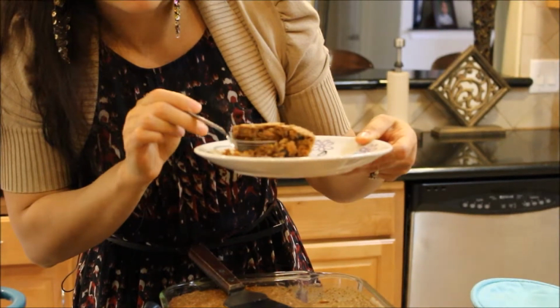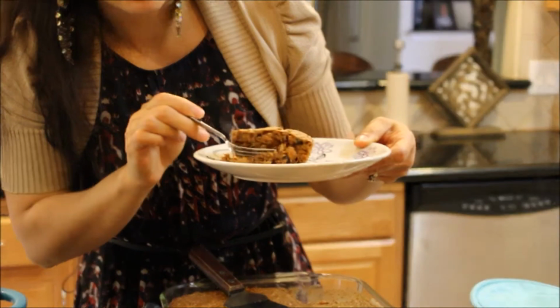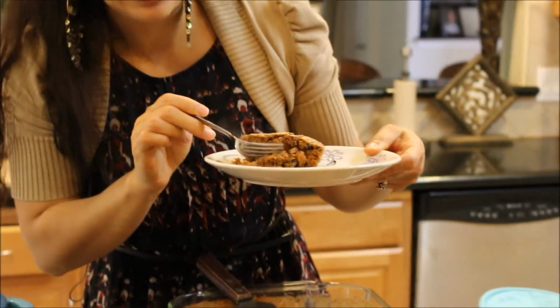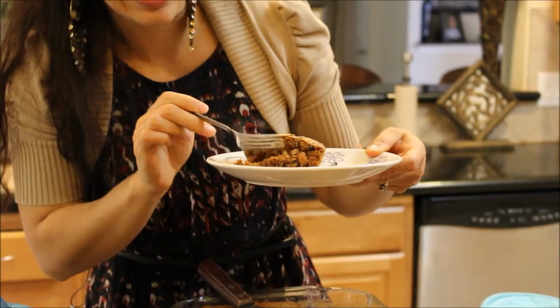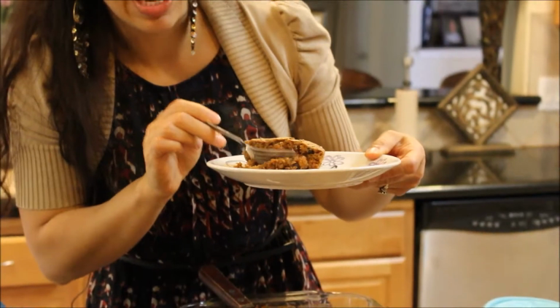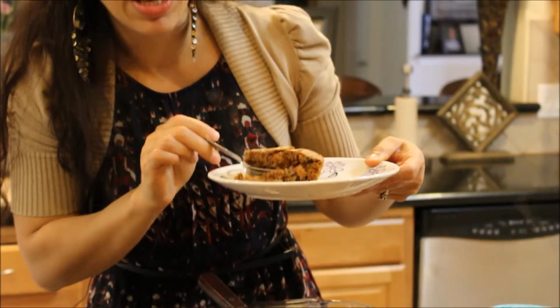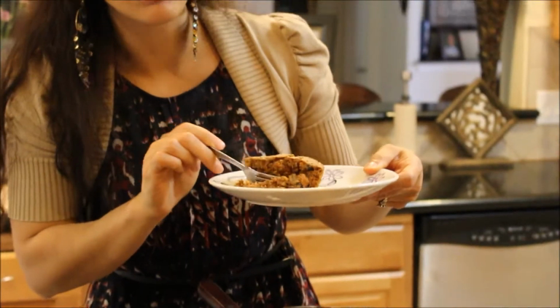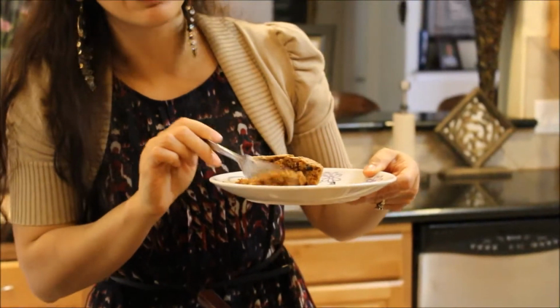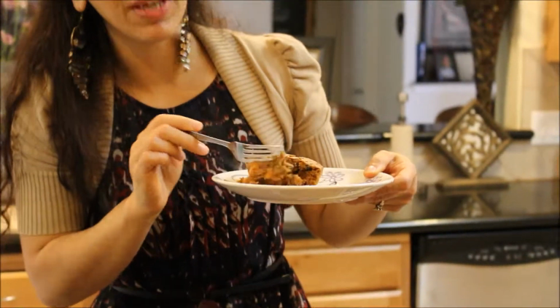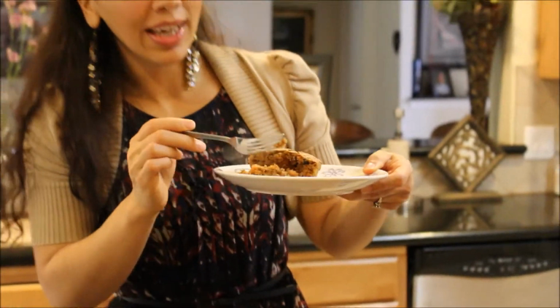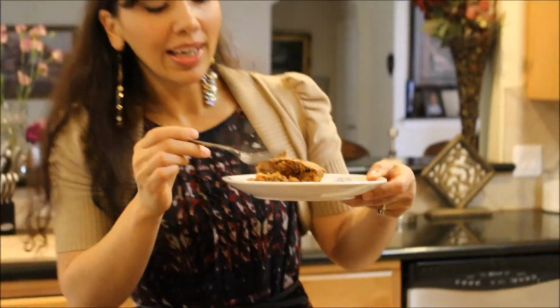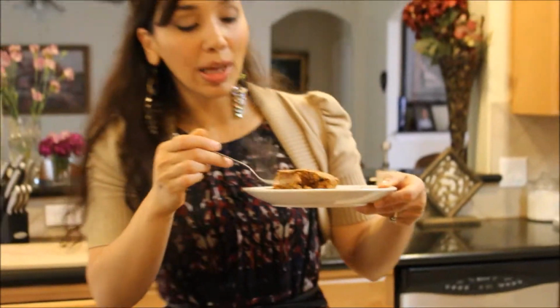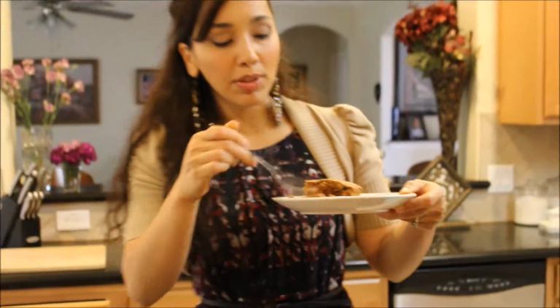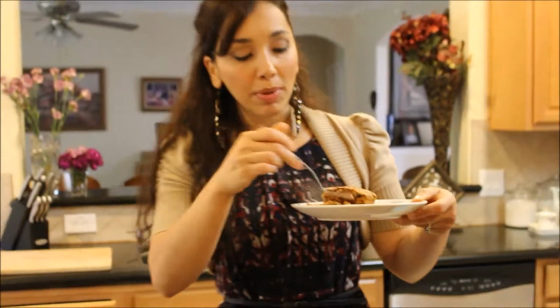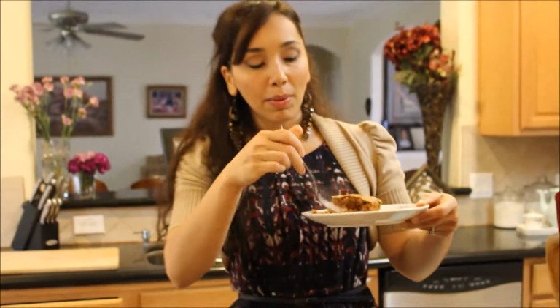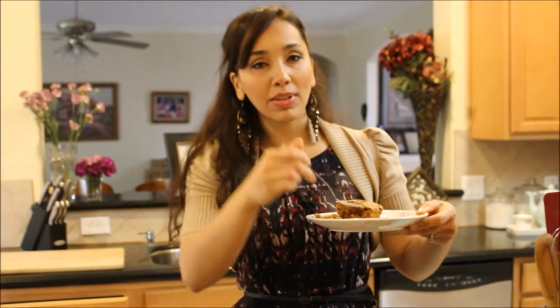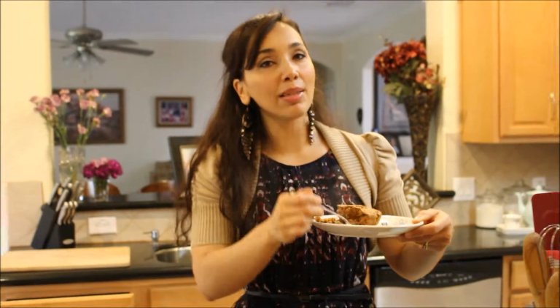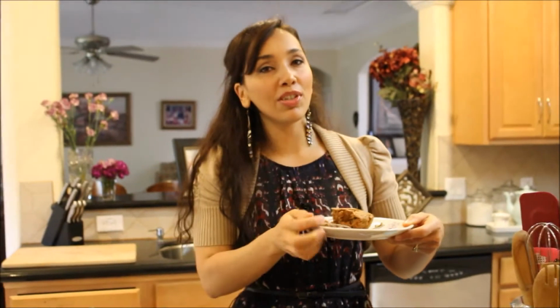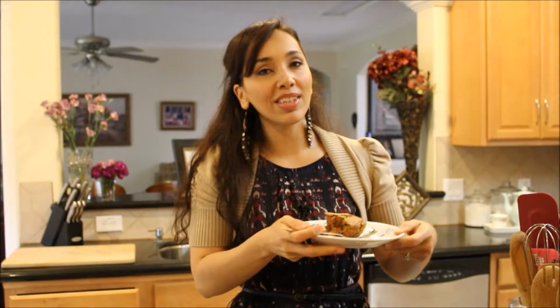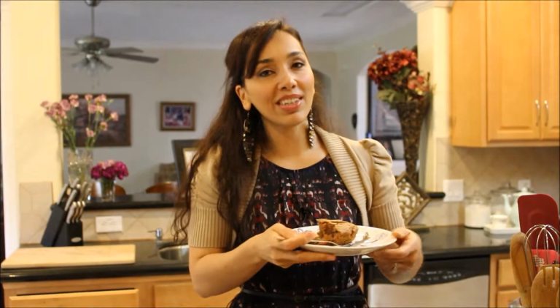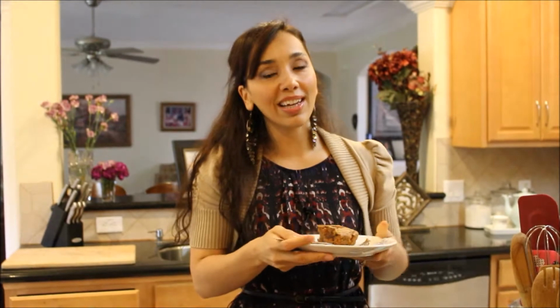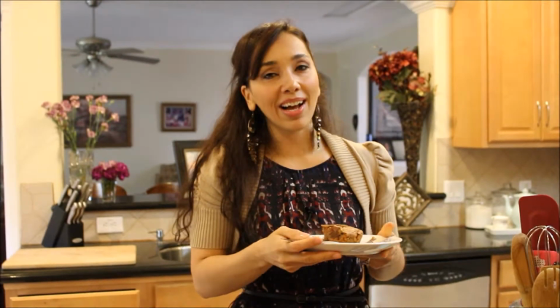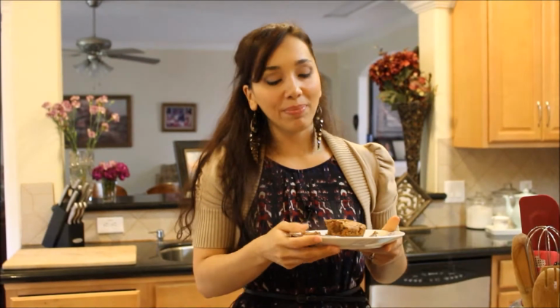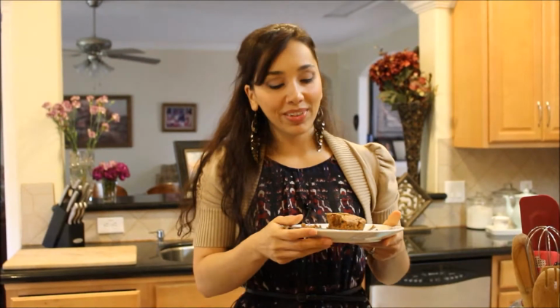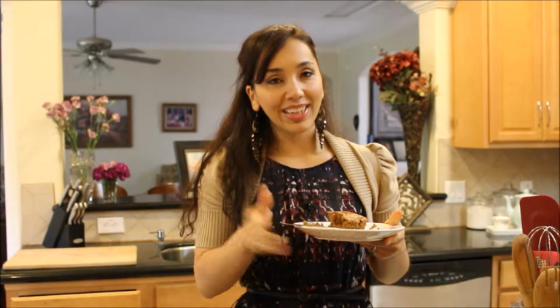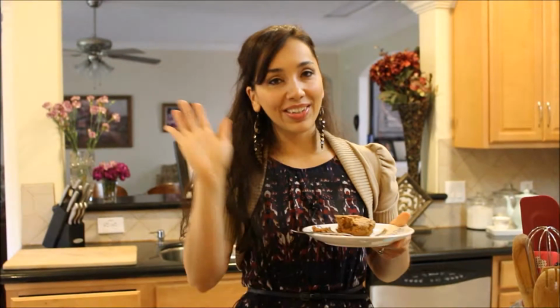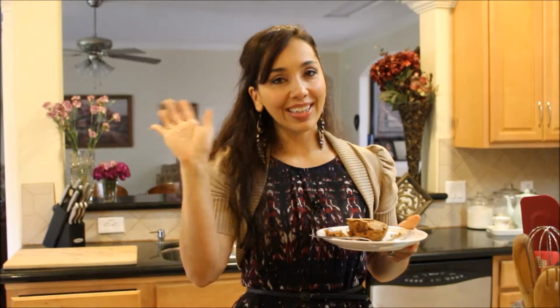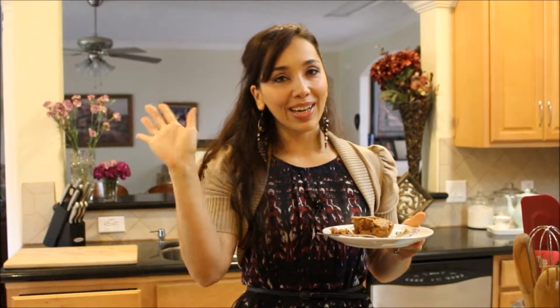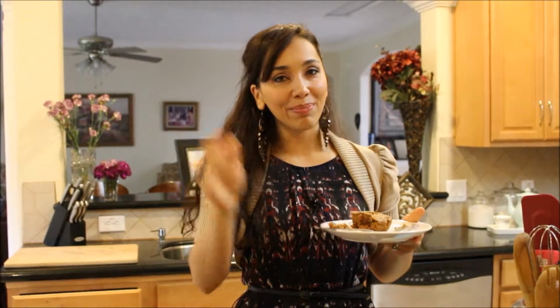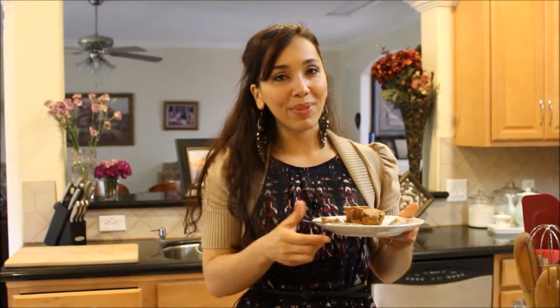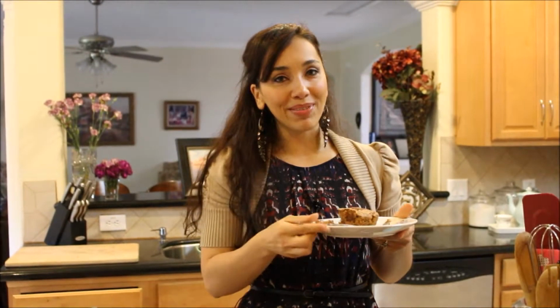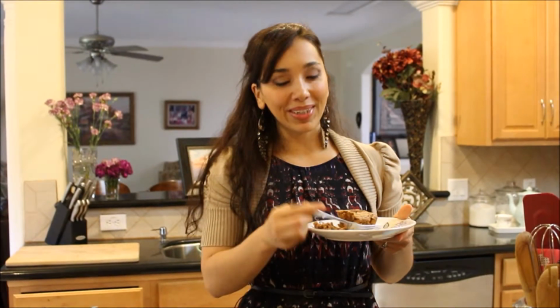I'll see you guys next time. Get the recipe at www.DimitrasDishes.com. Bye everyone!